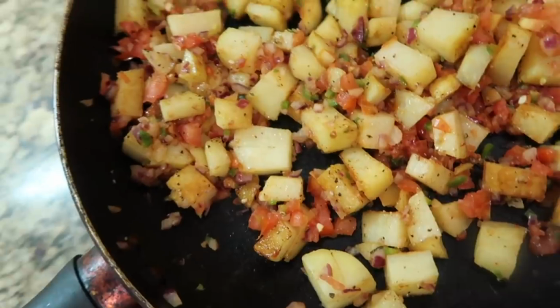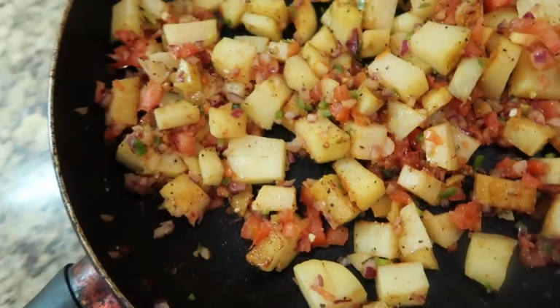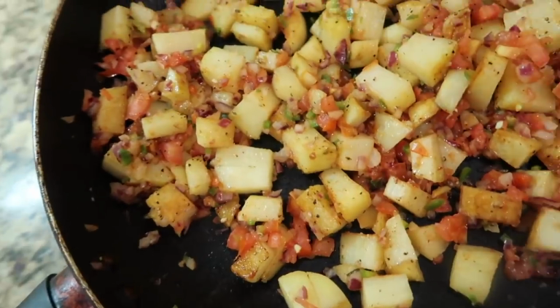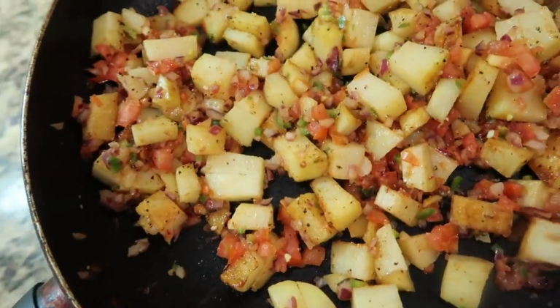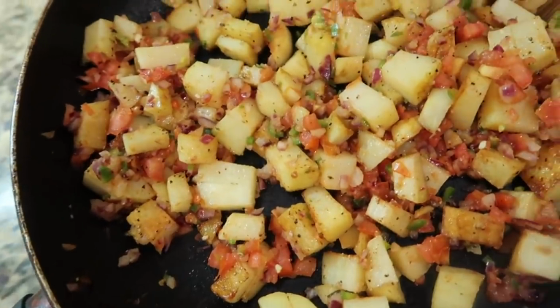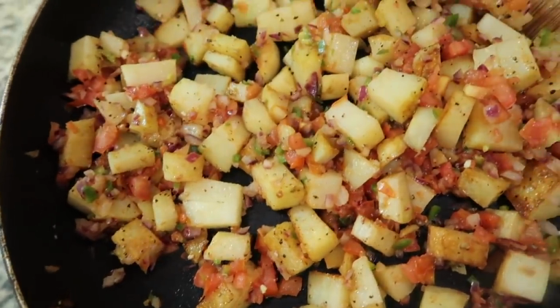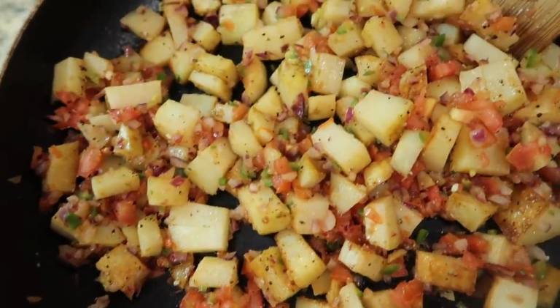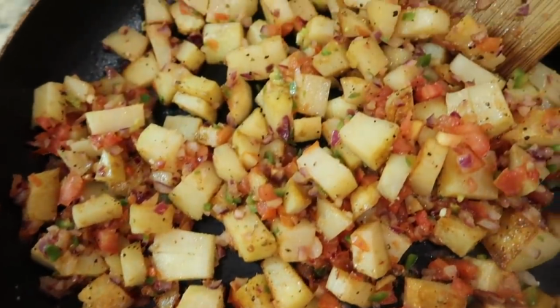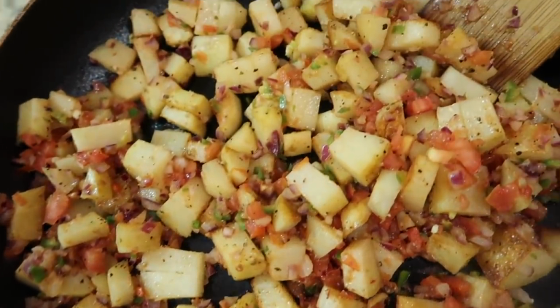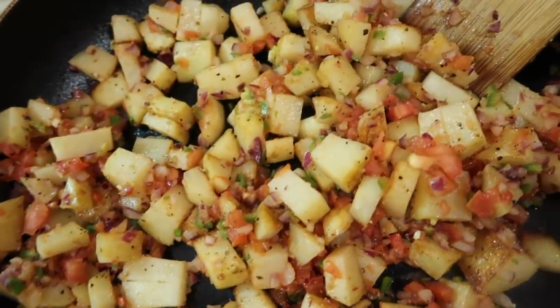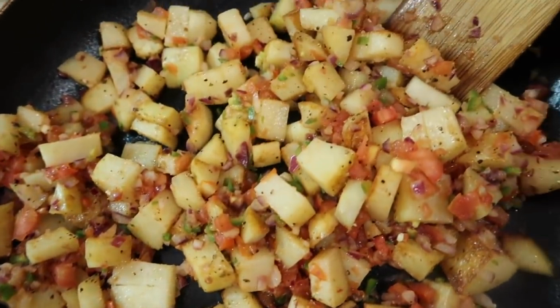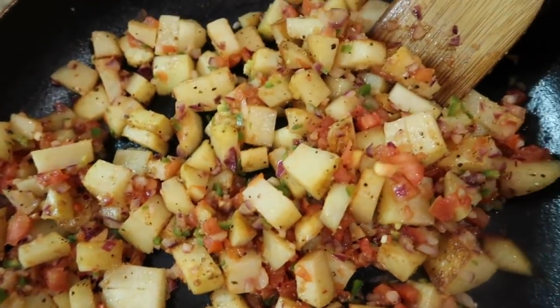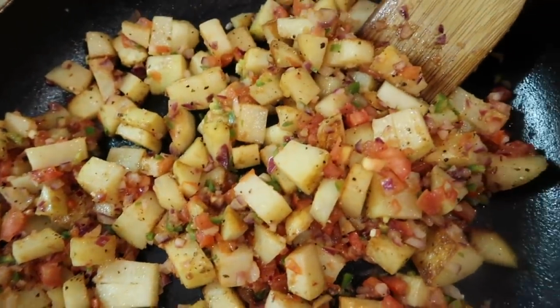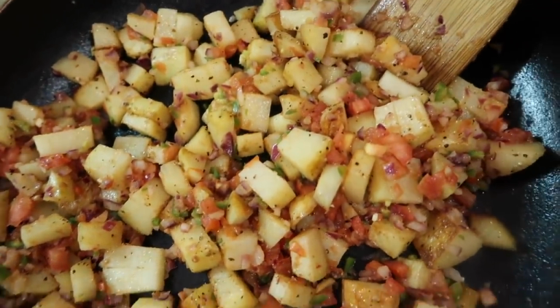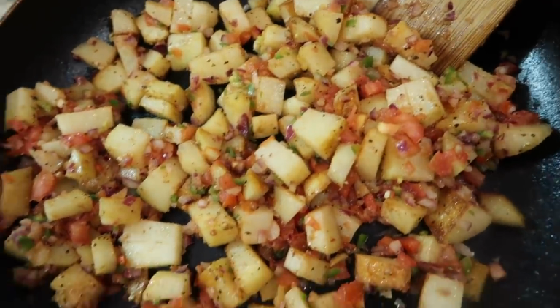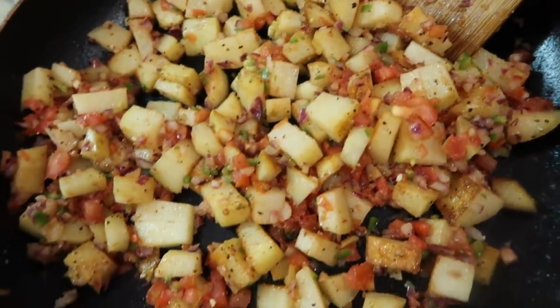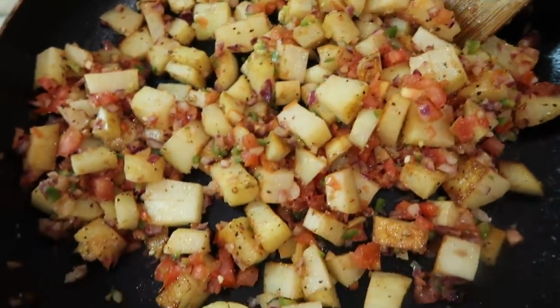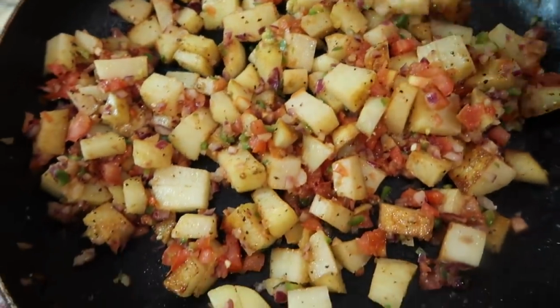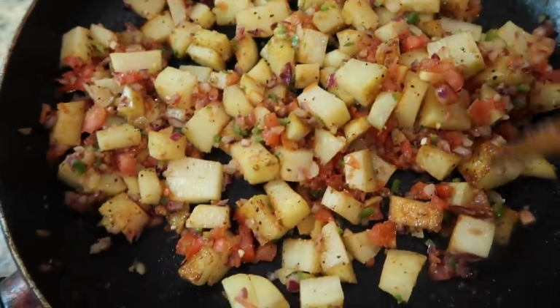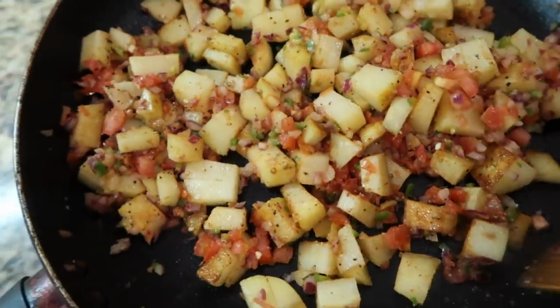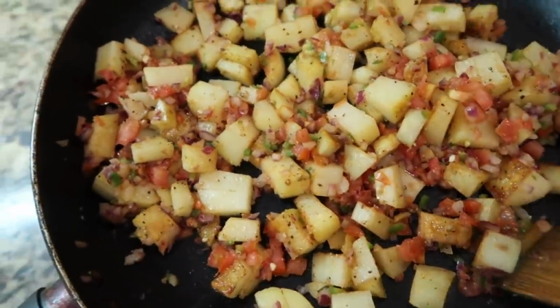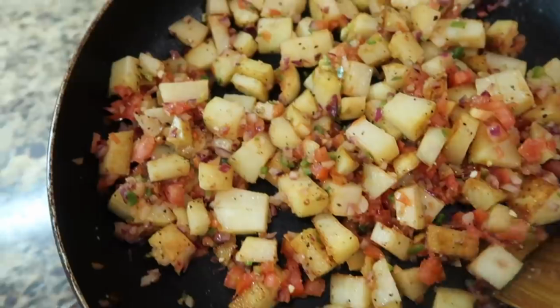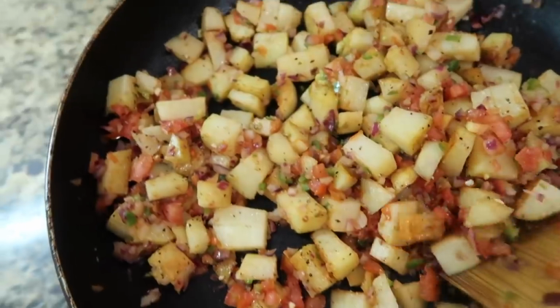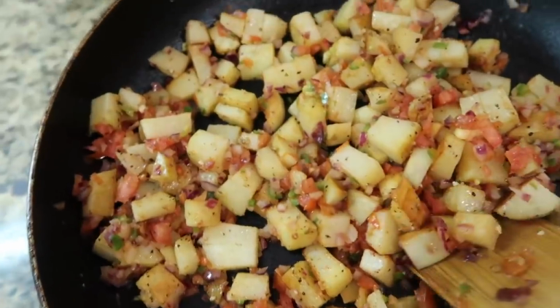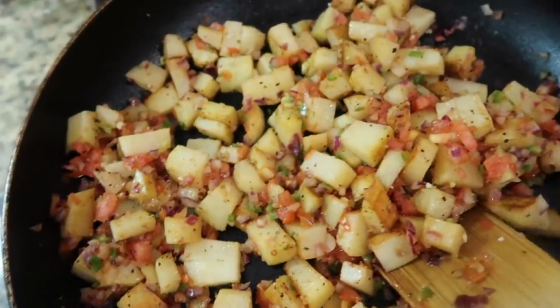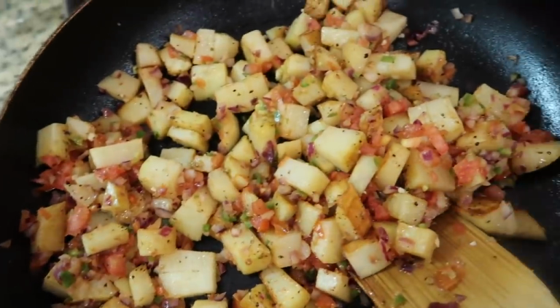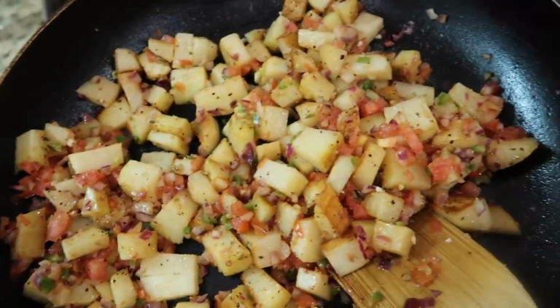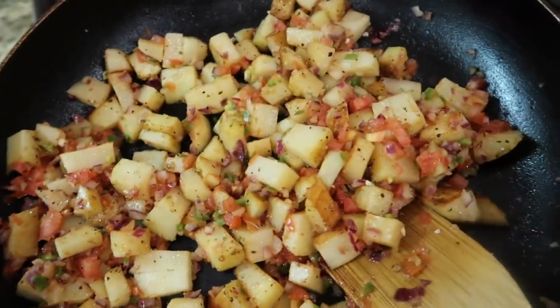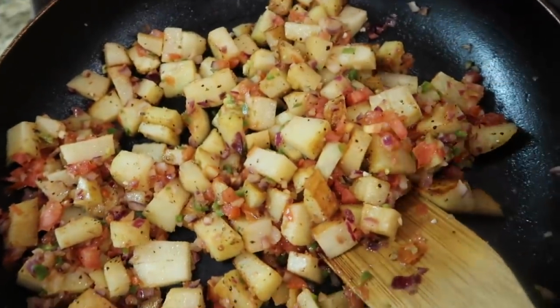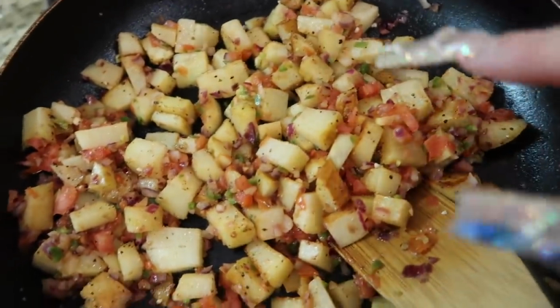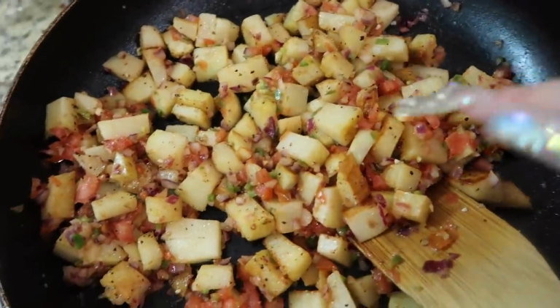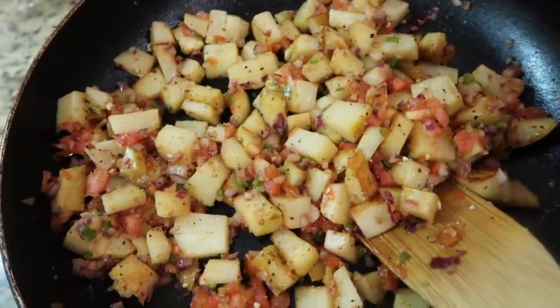Alright, once your papas and veggies are nicely cooked together, it is time to add the chorizo.